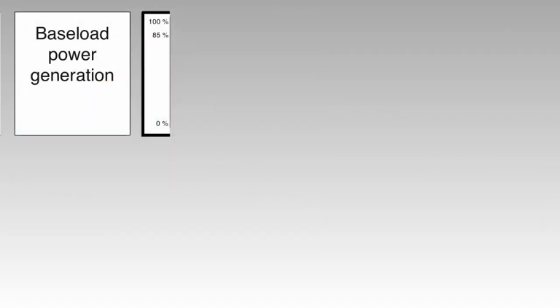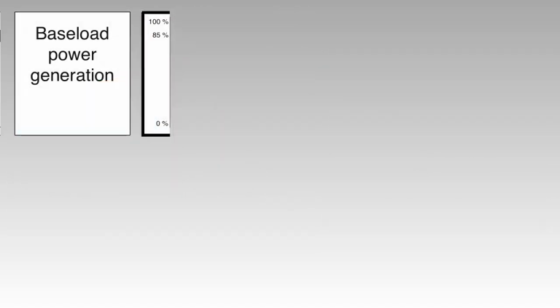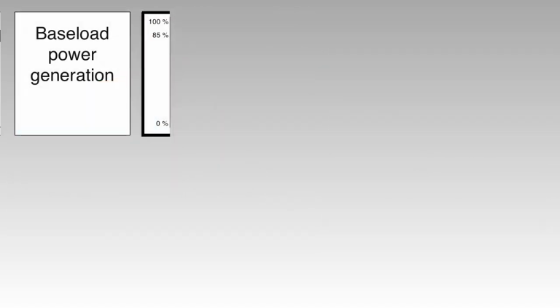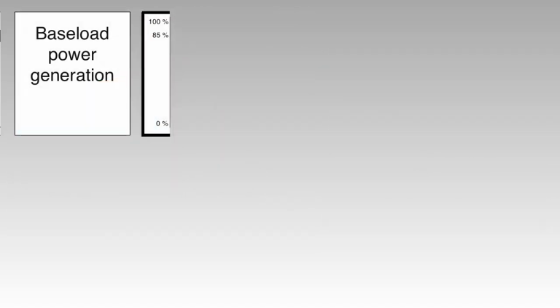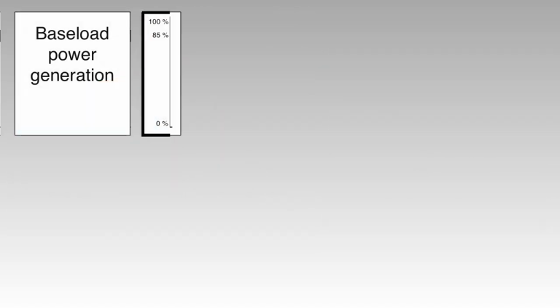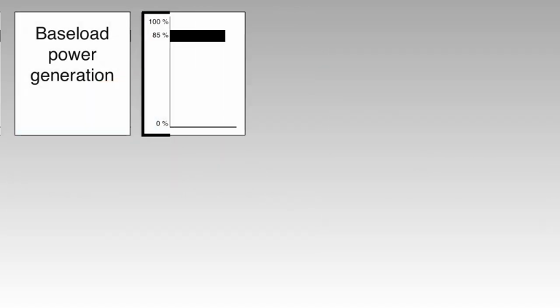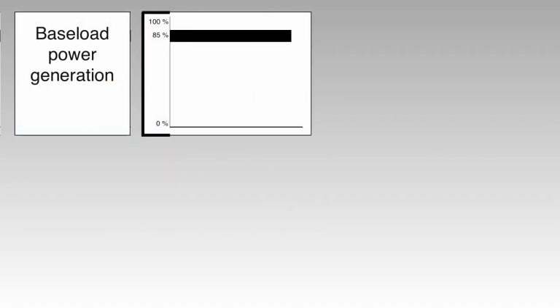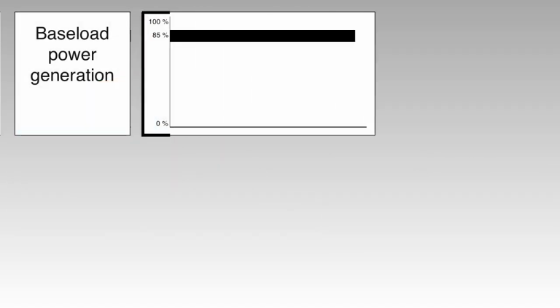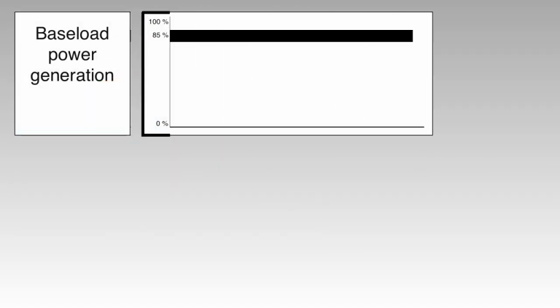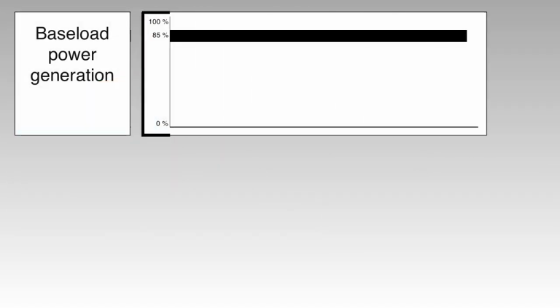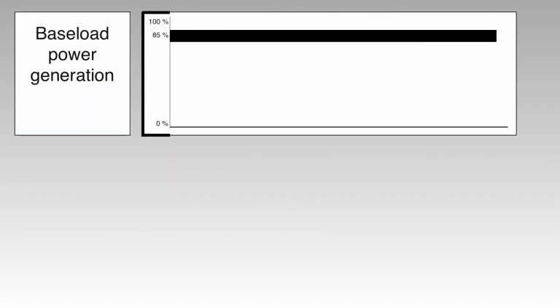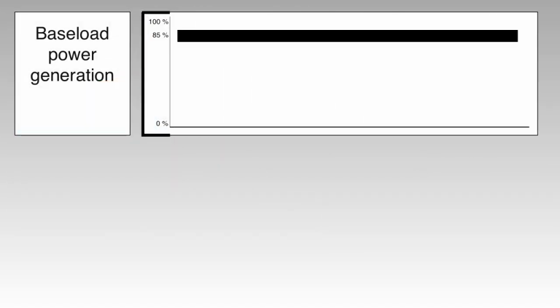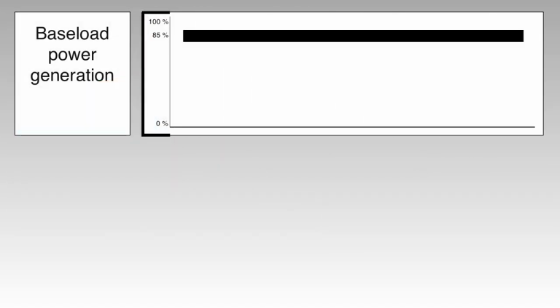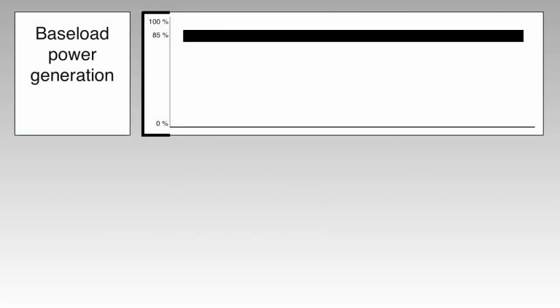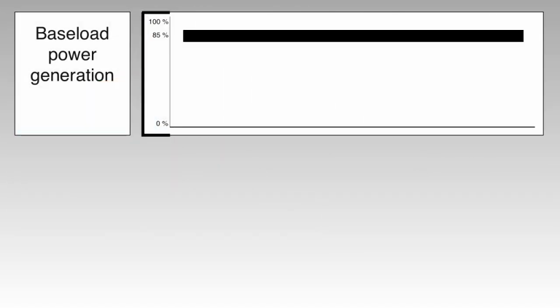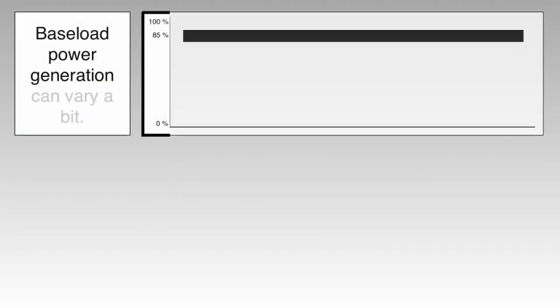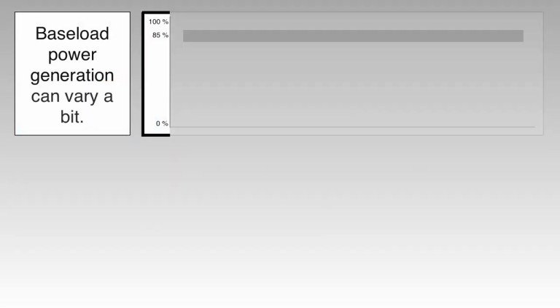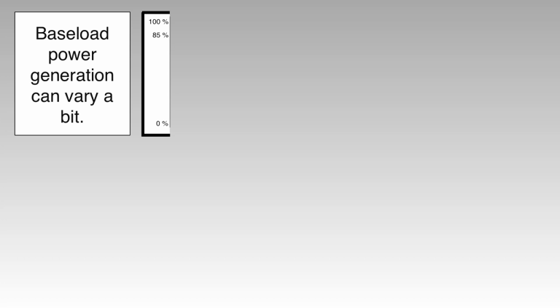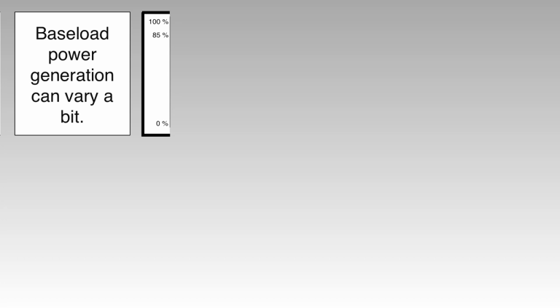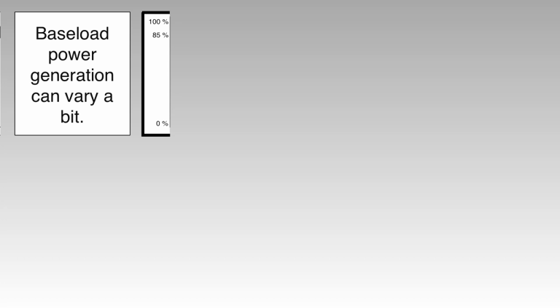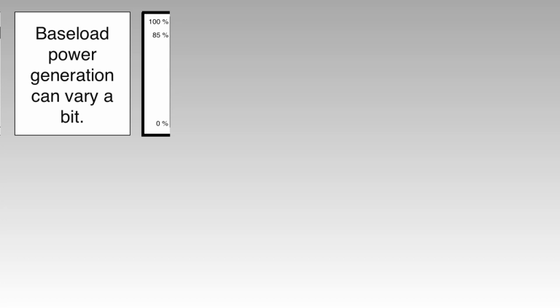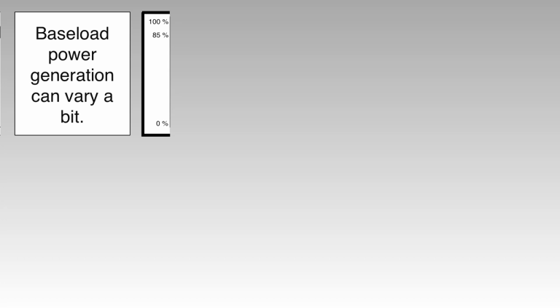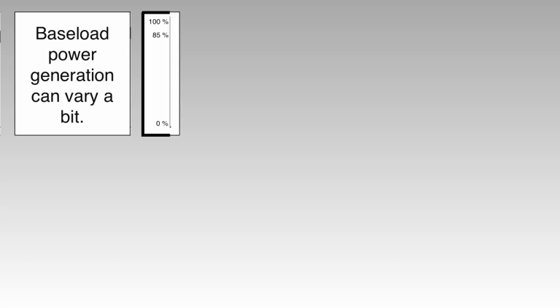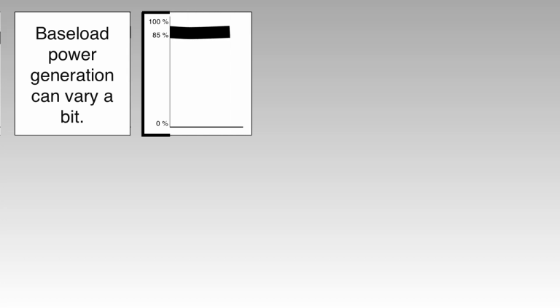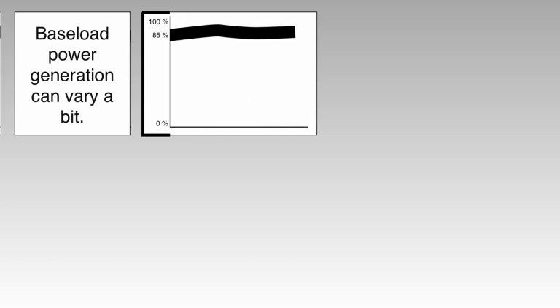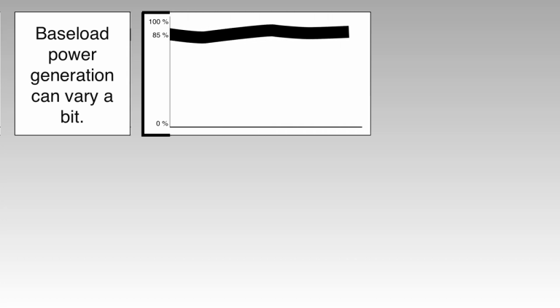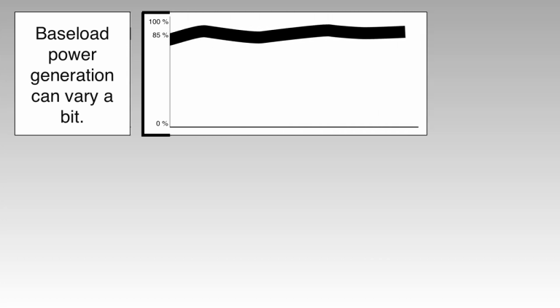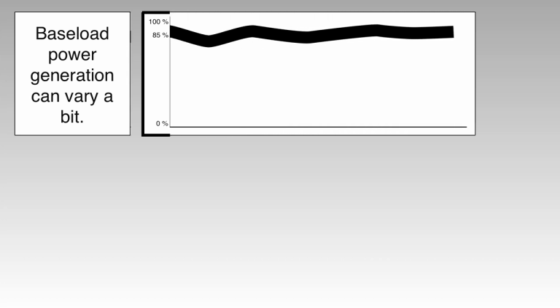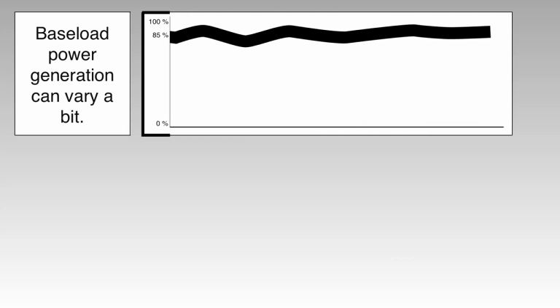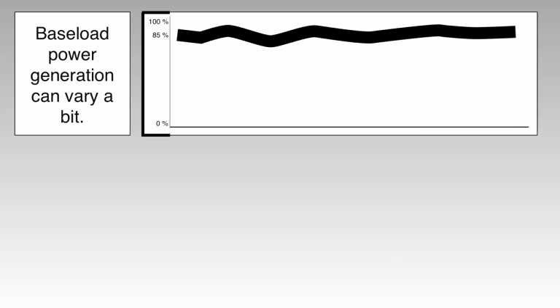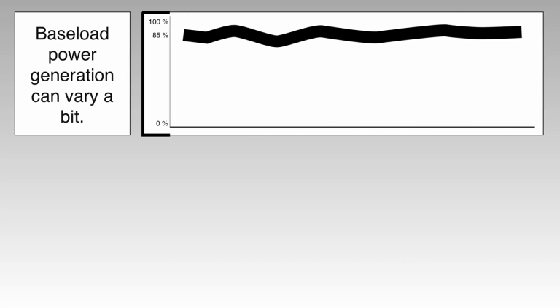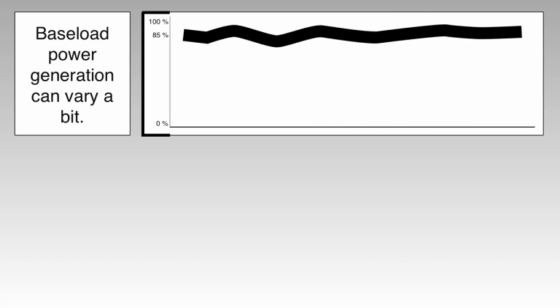A picture of base load power generation looks like this — it can vary a little bit over time, but it stays pretty constant.